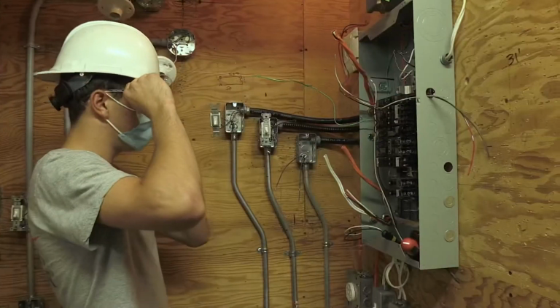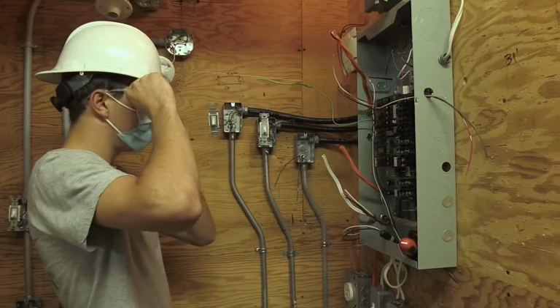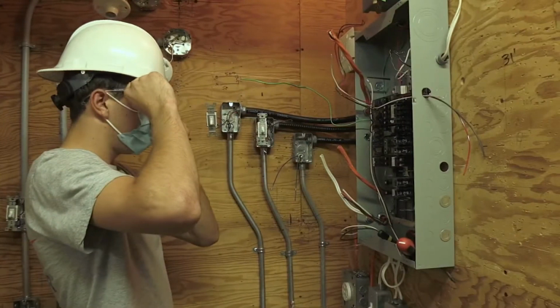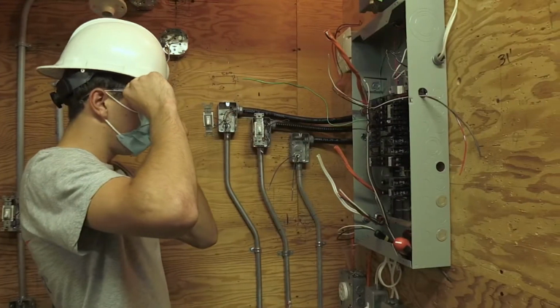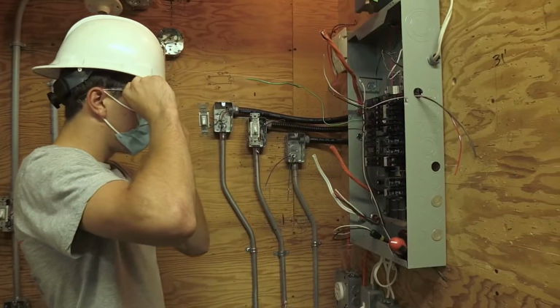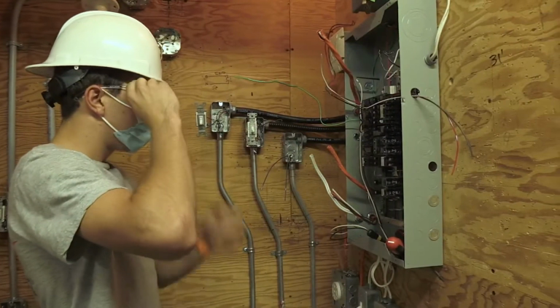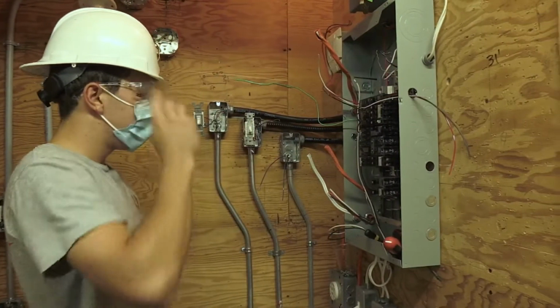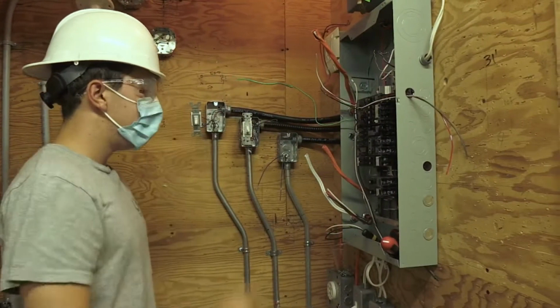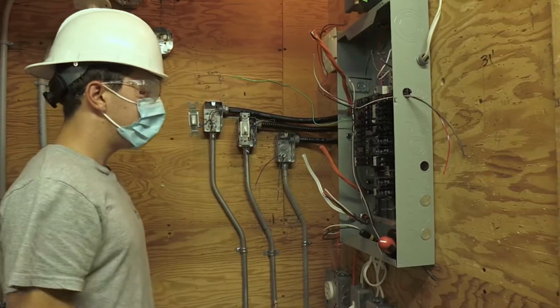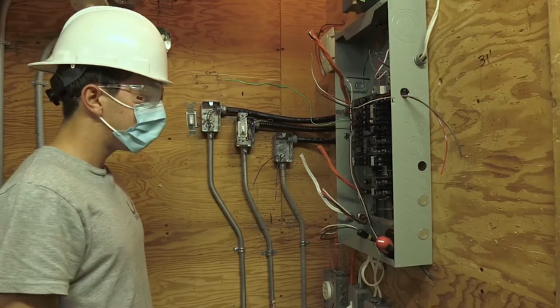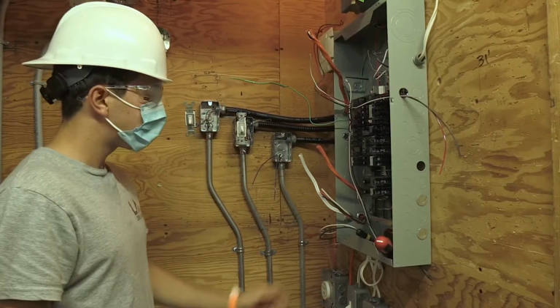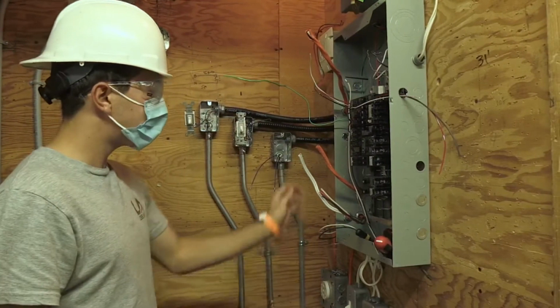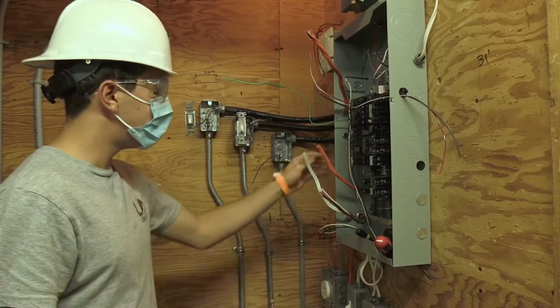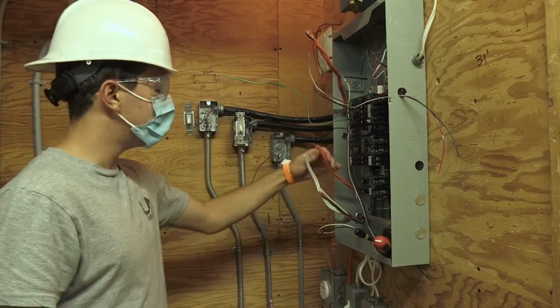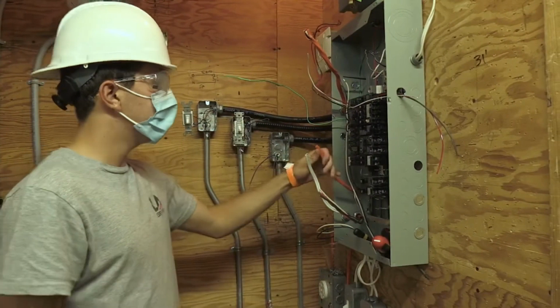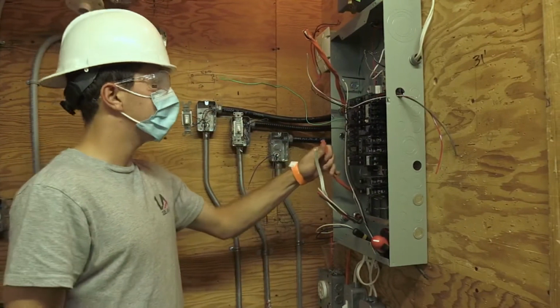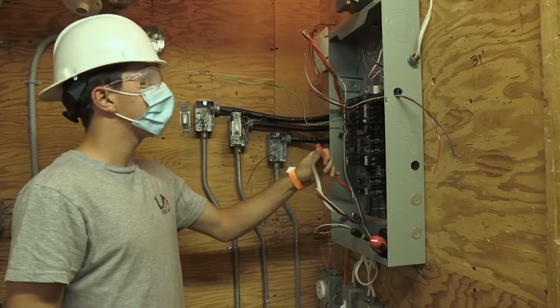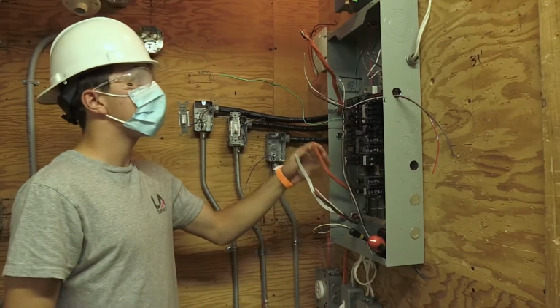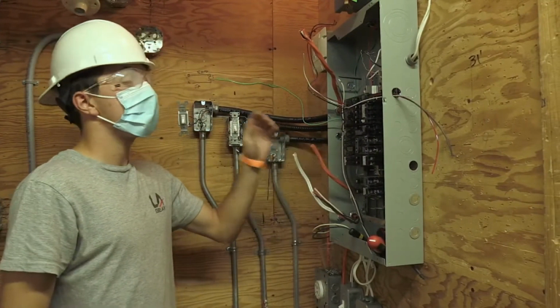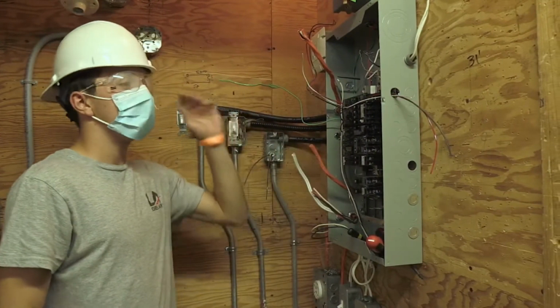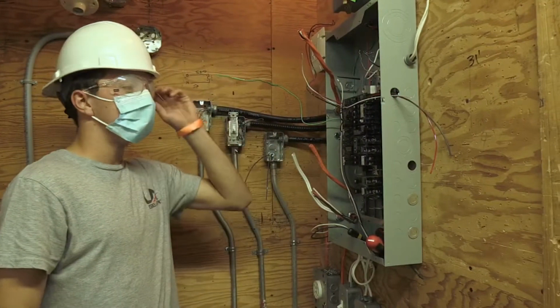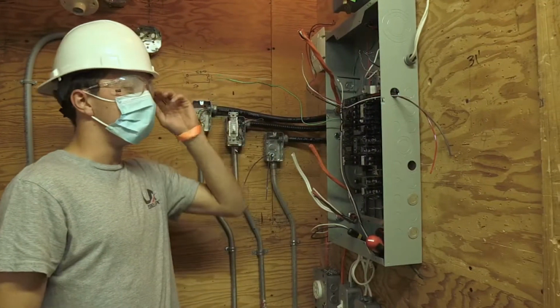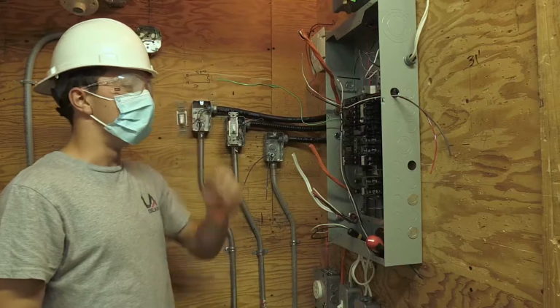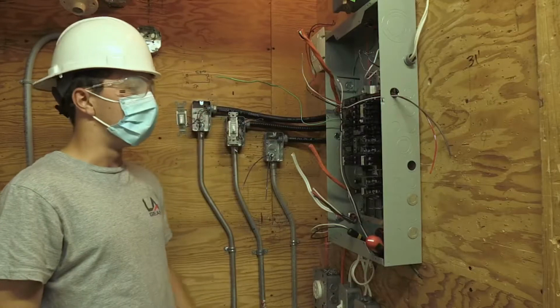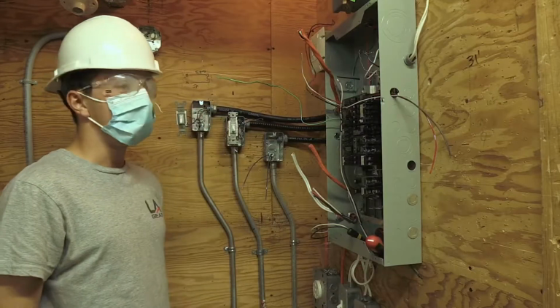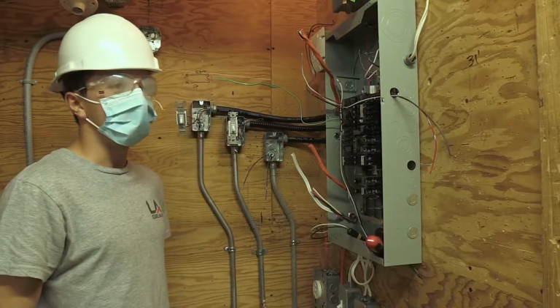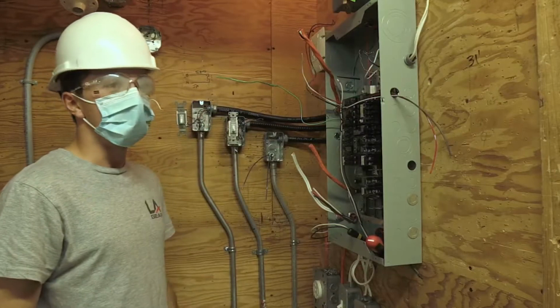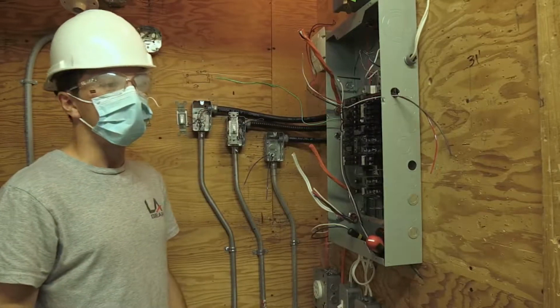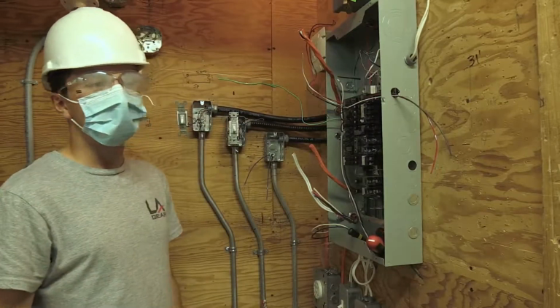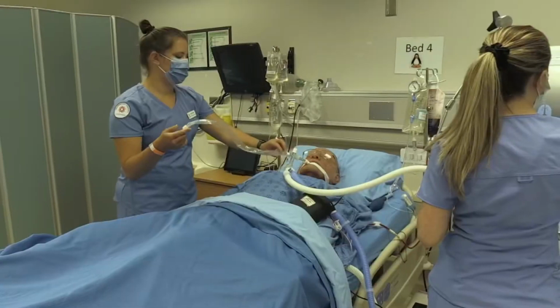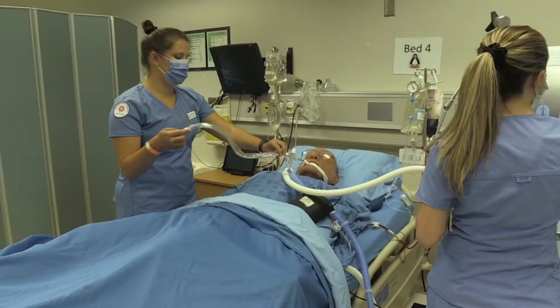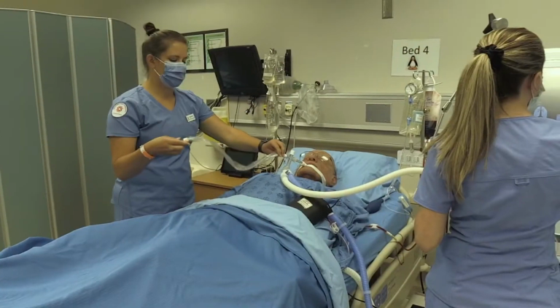Luke is one of those students. Would you be able to do this online? No, not at all.